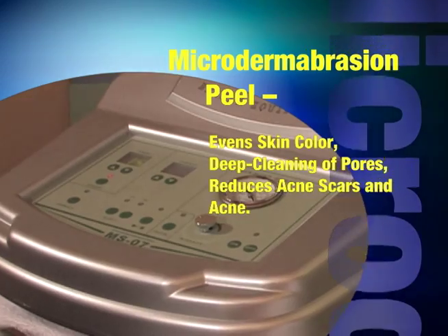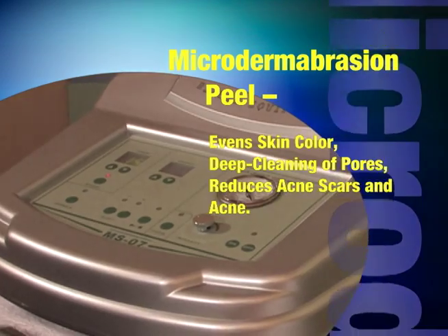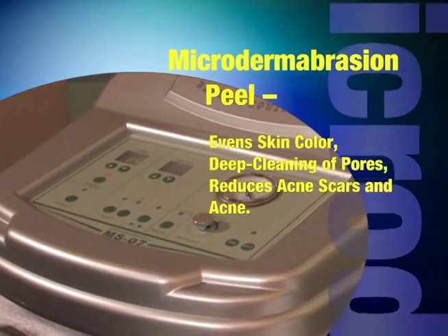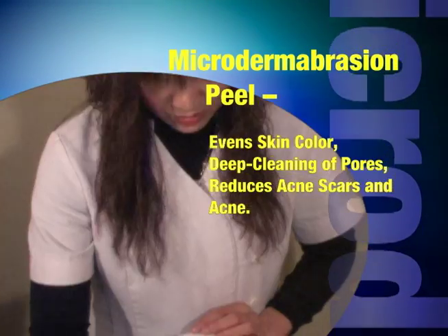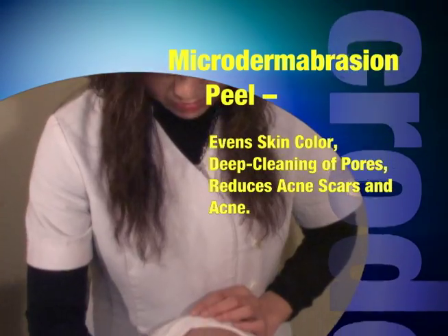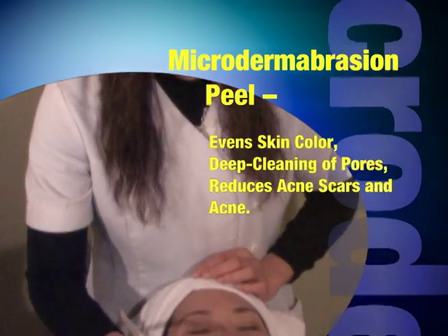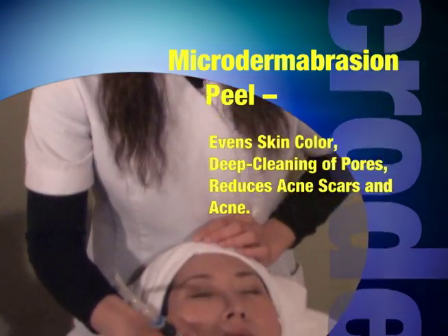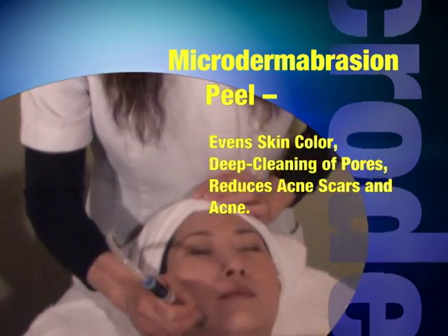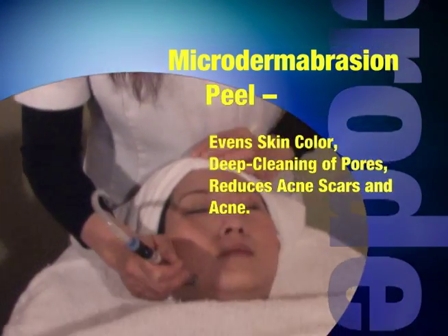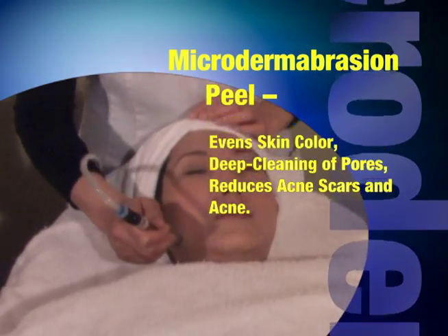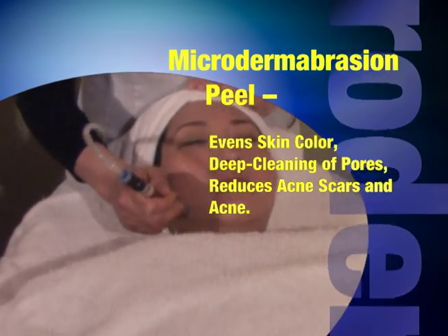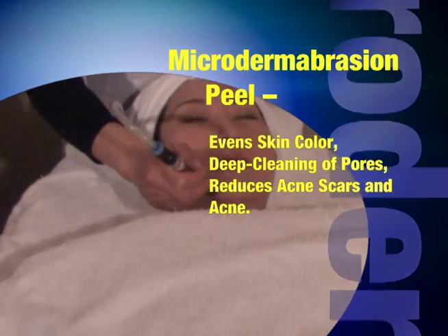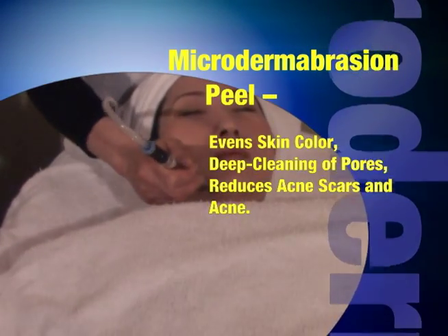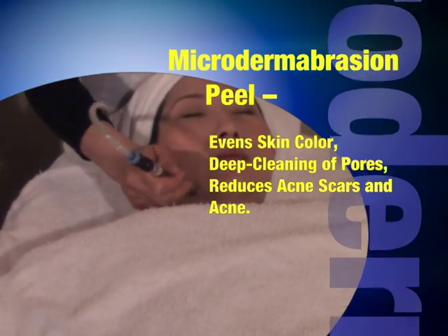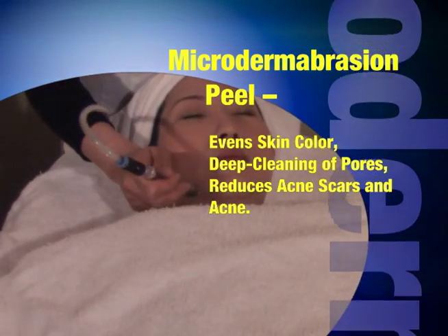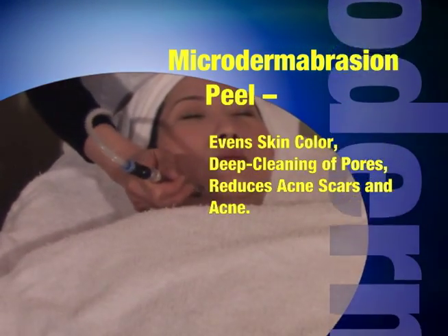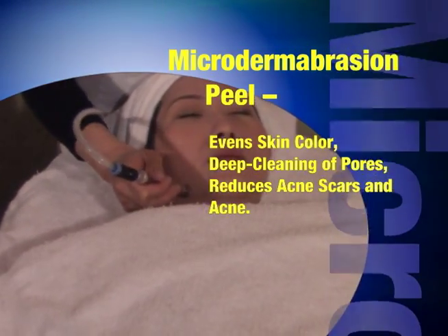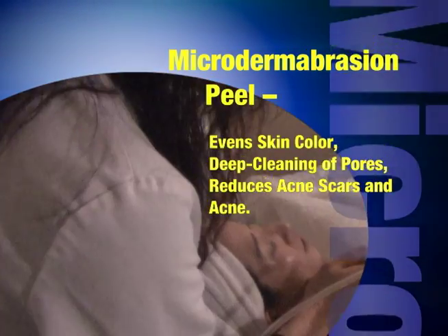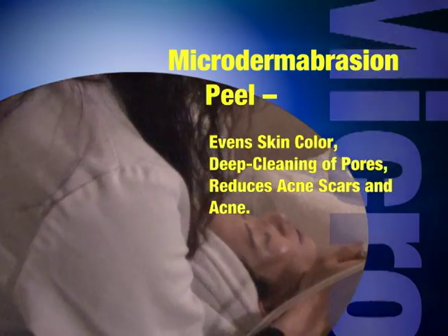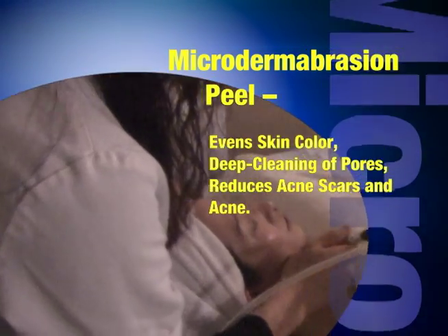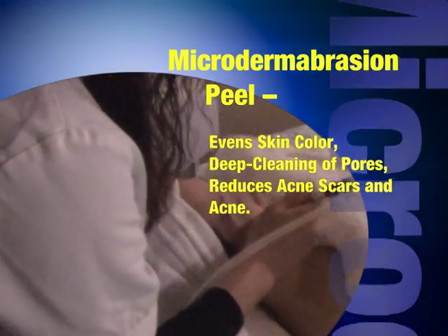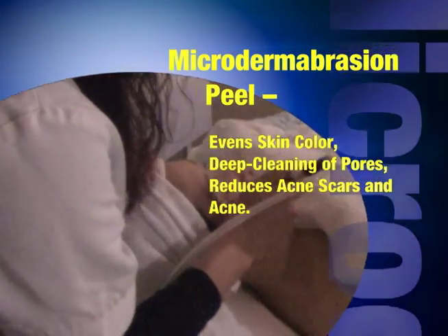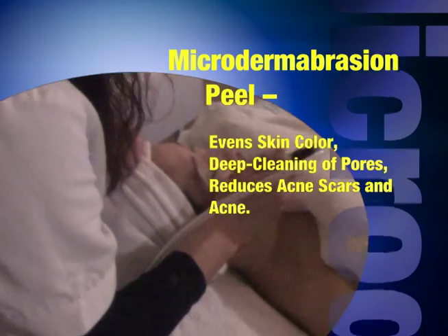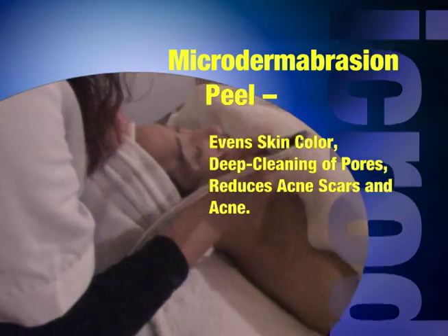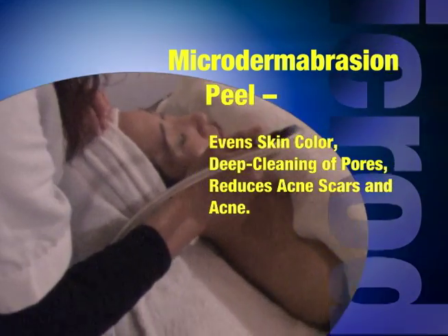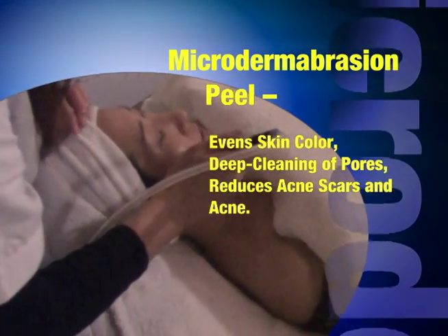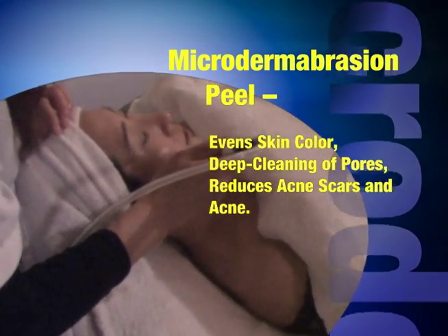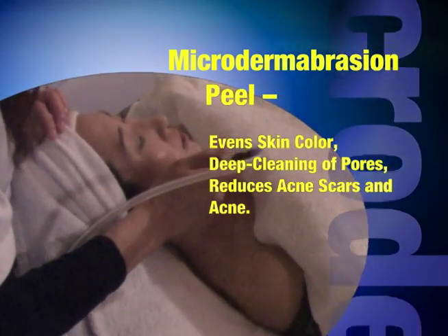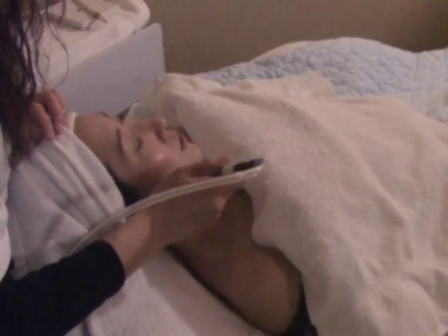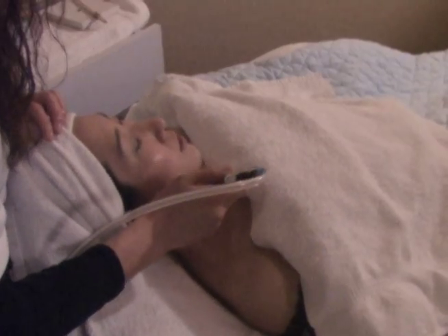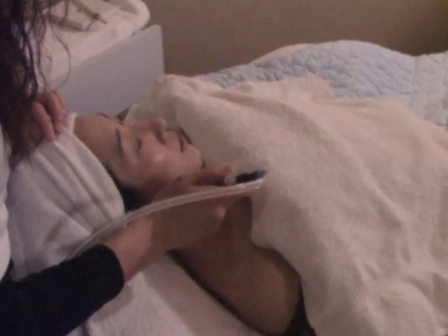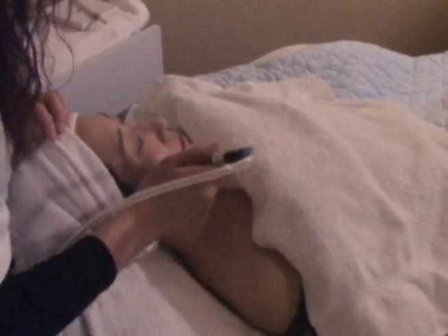Microdermabrasion Peel. Removes dead skin cells and aged cuticle from the skin surface.